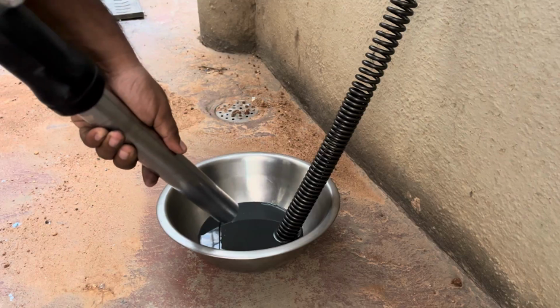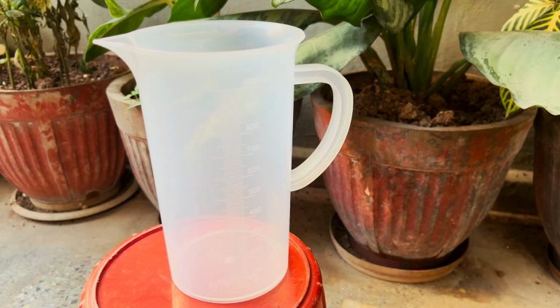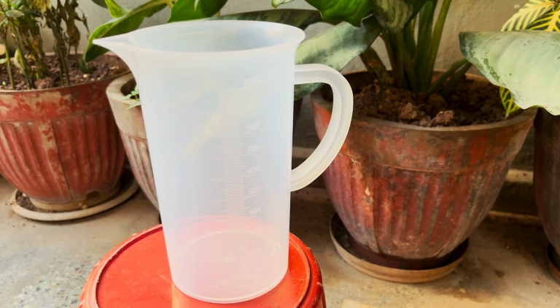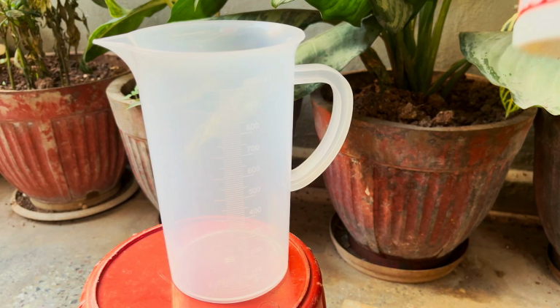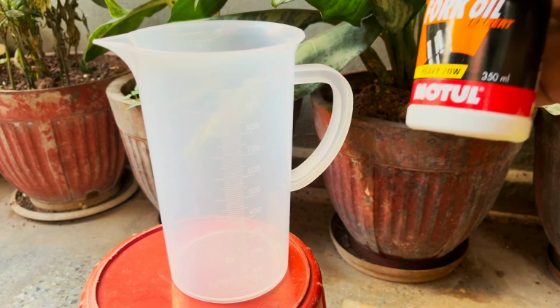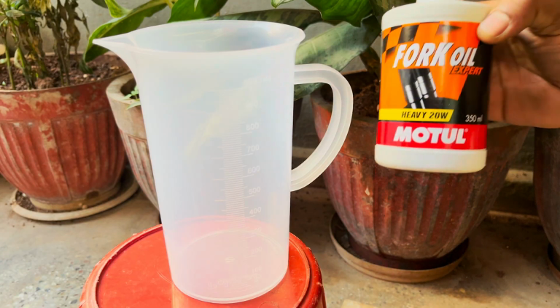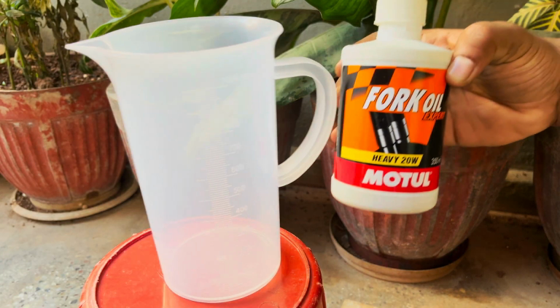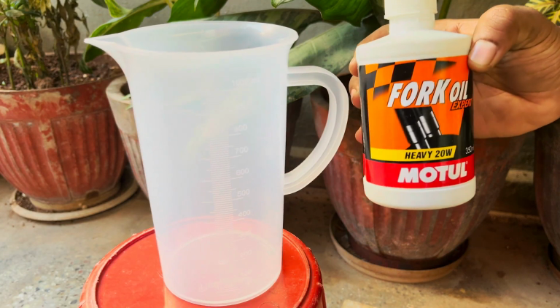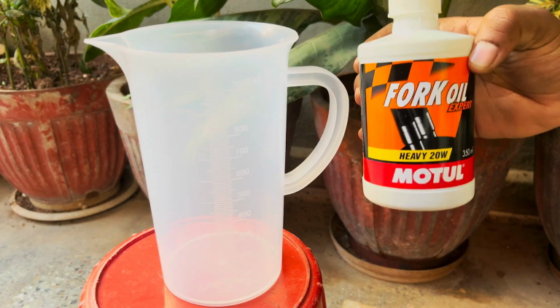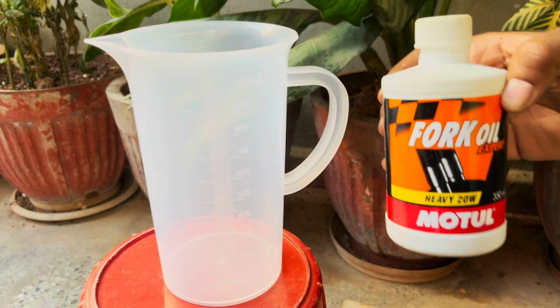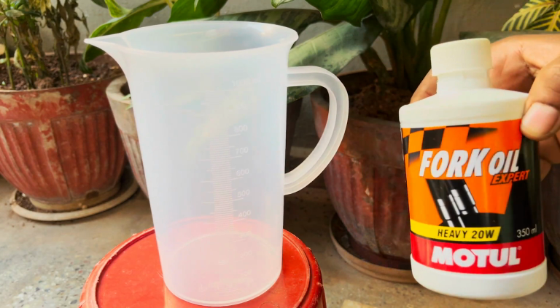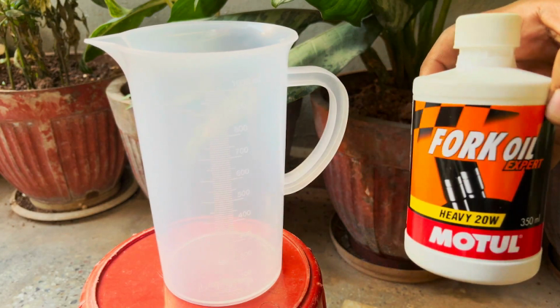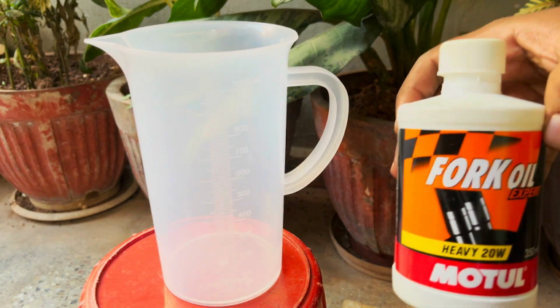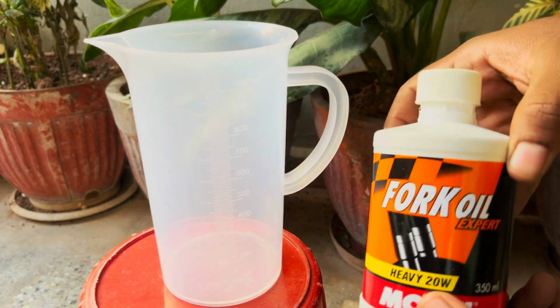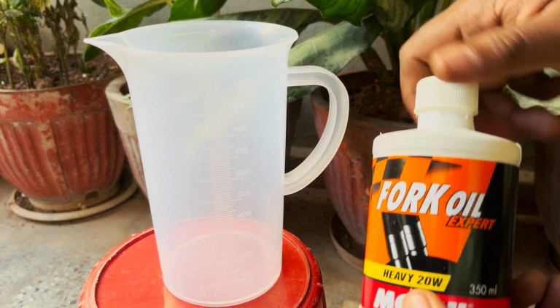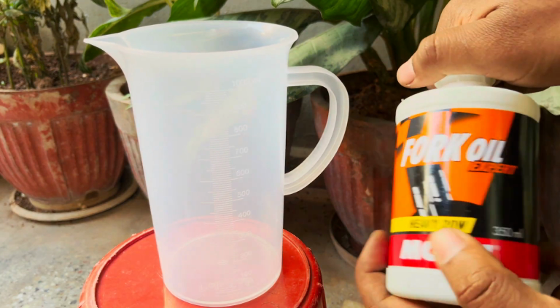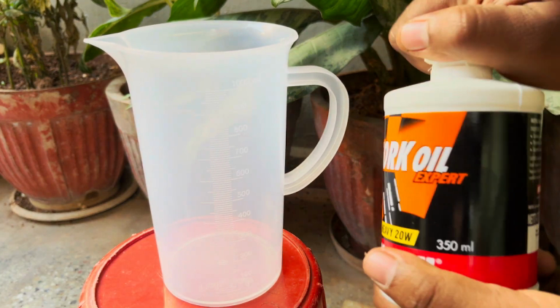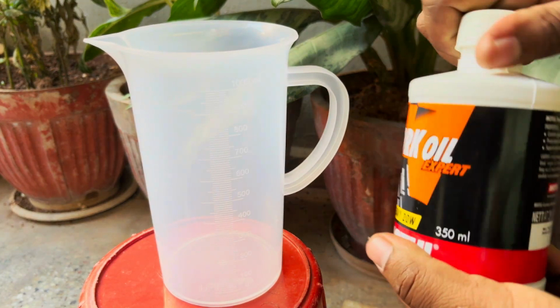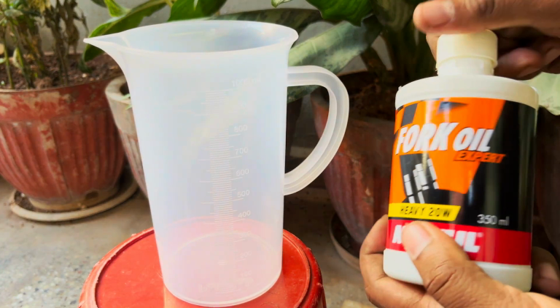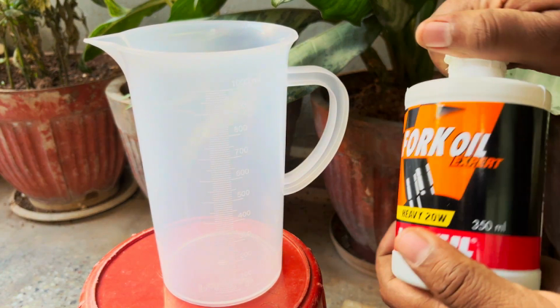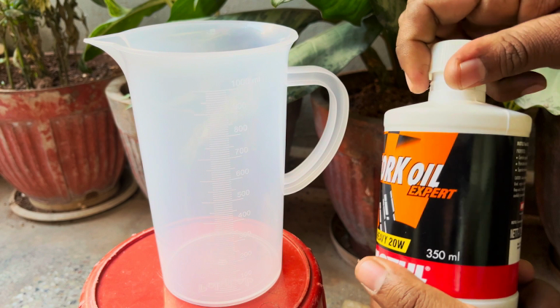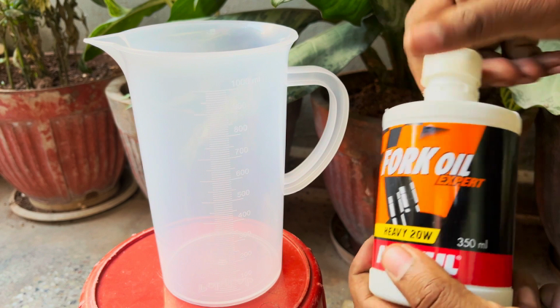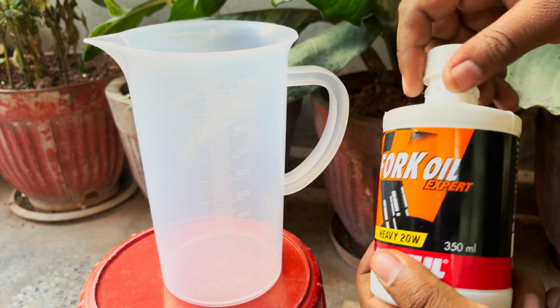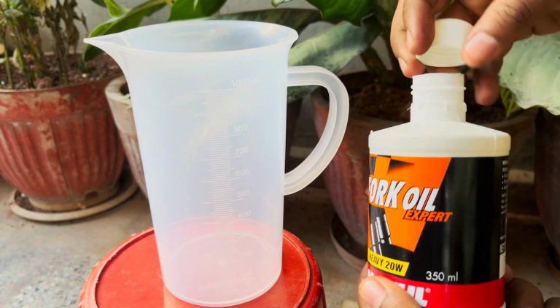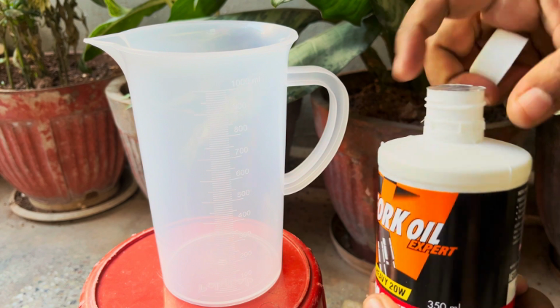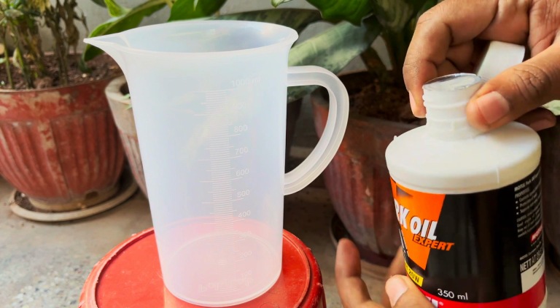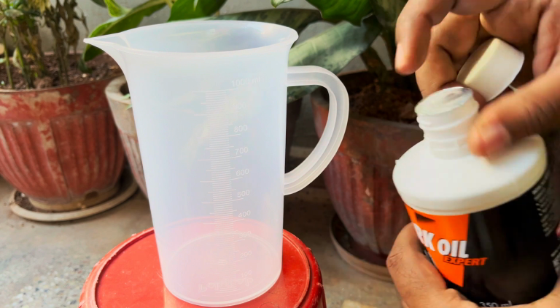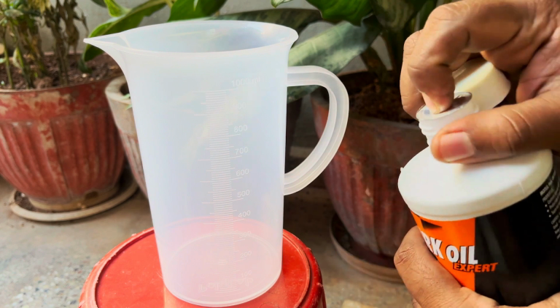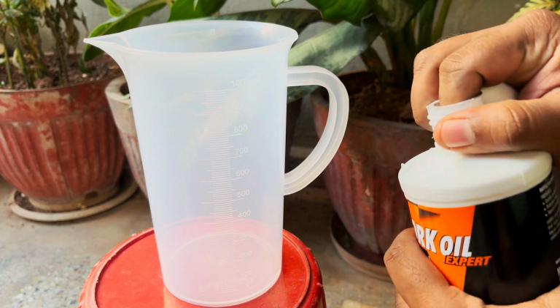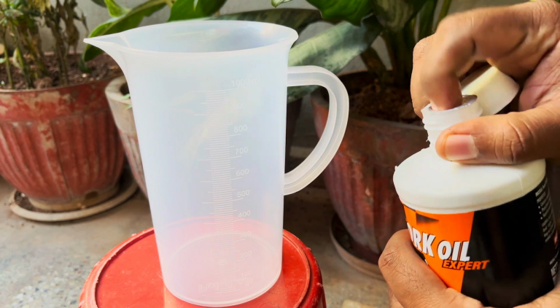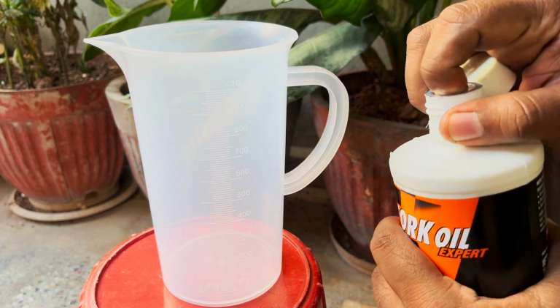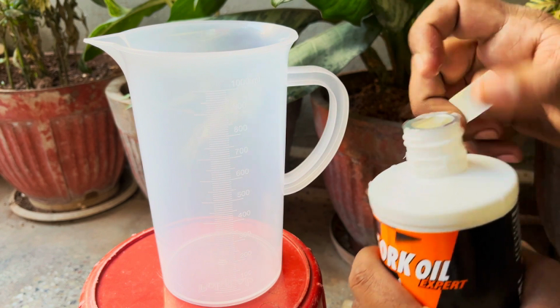I will be using one entire bottle of Motul Heavy 20W fork oil here, as this will provide the right balance between stiff and soft suspension.